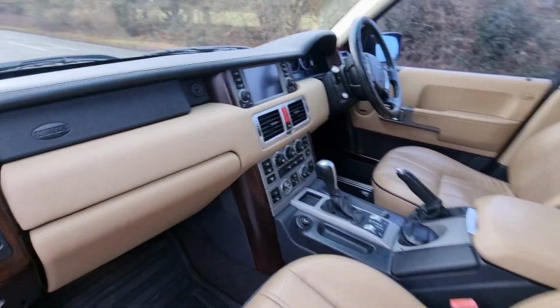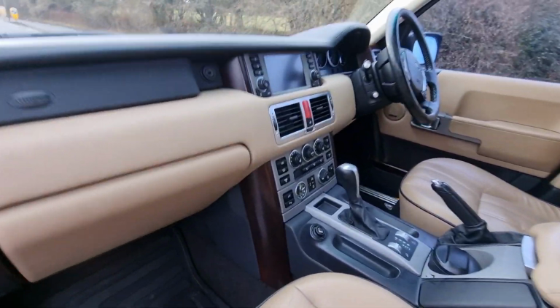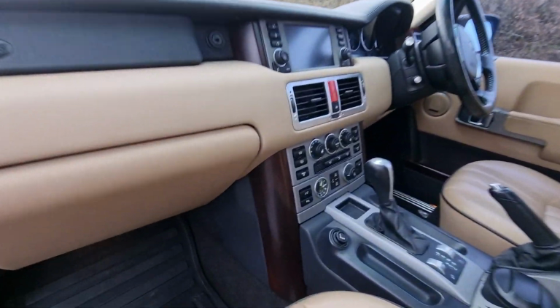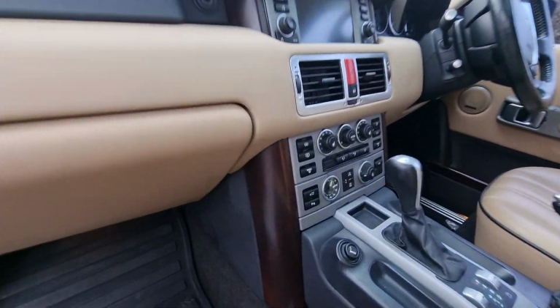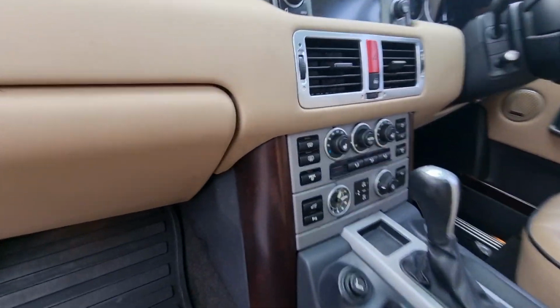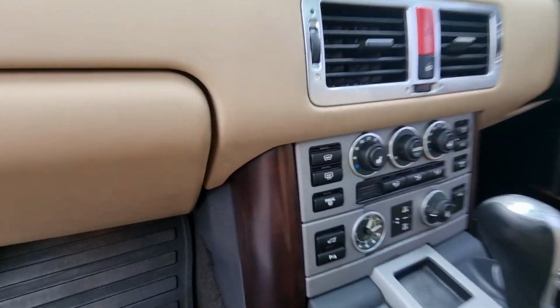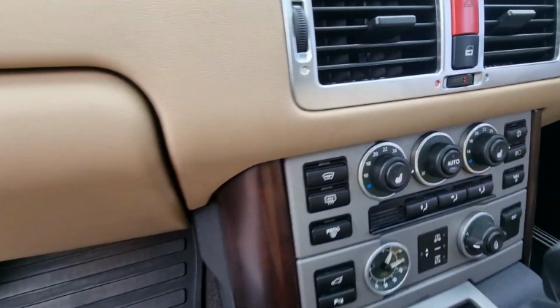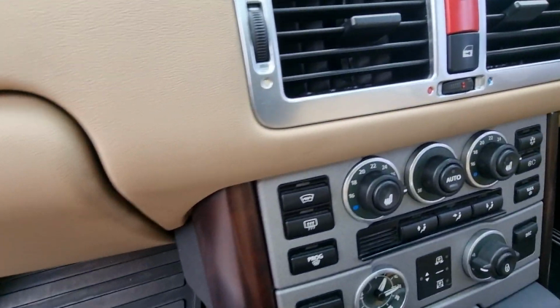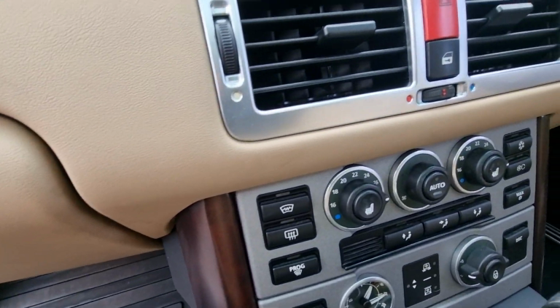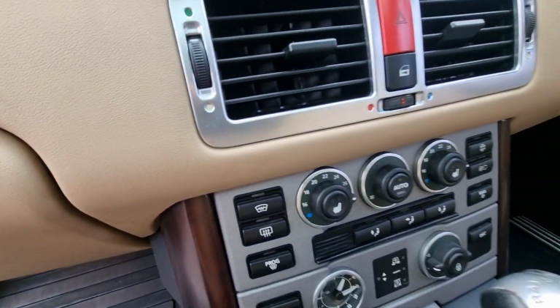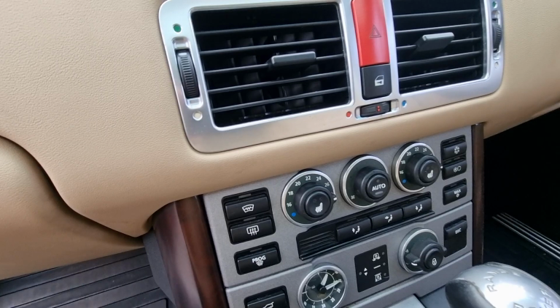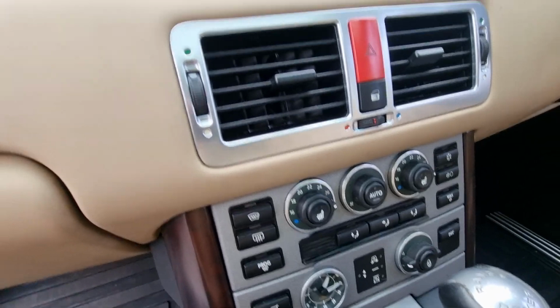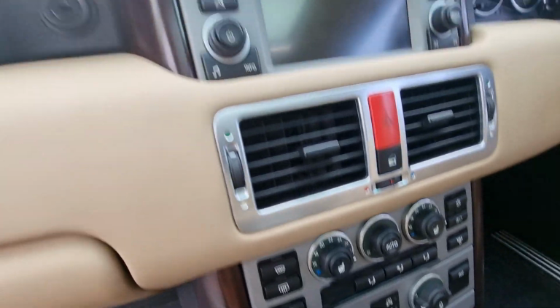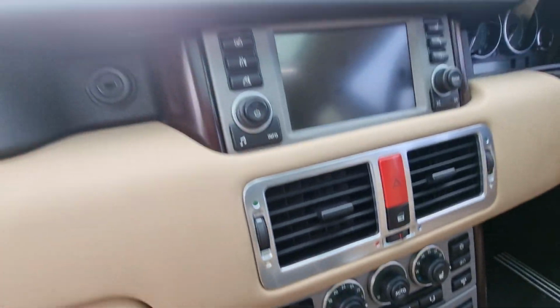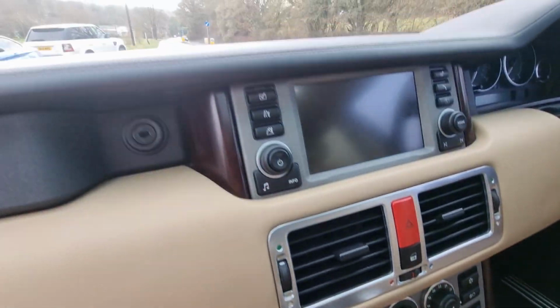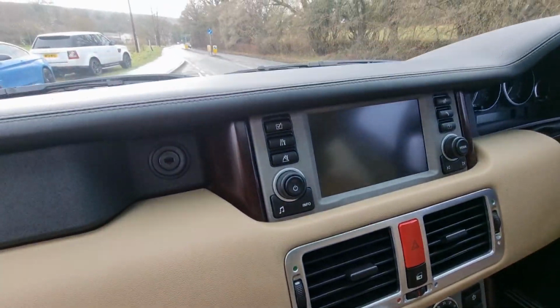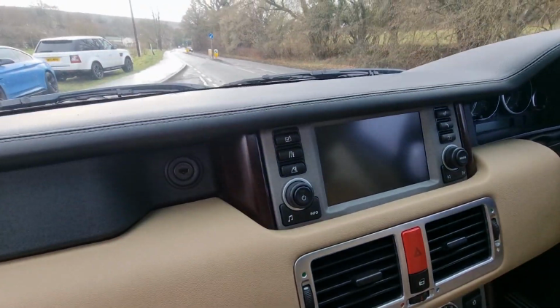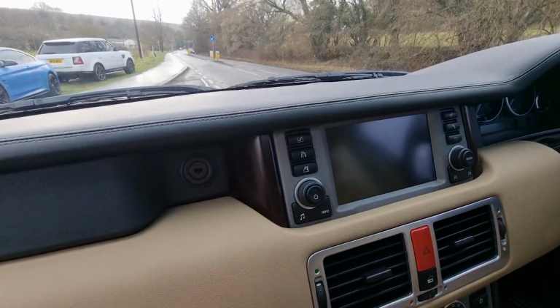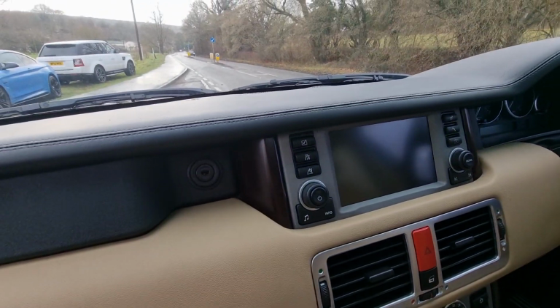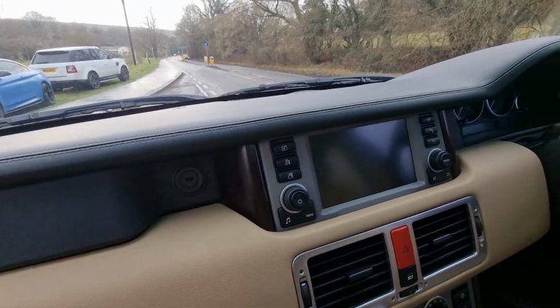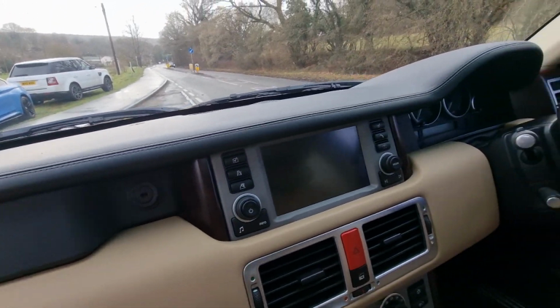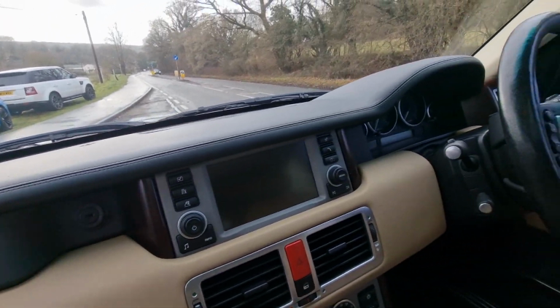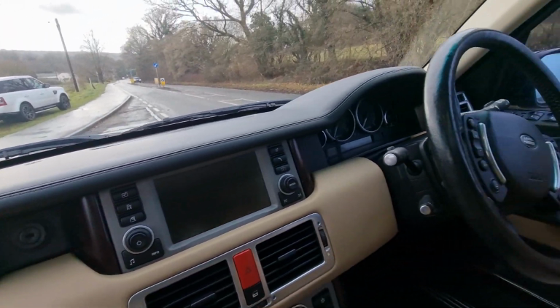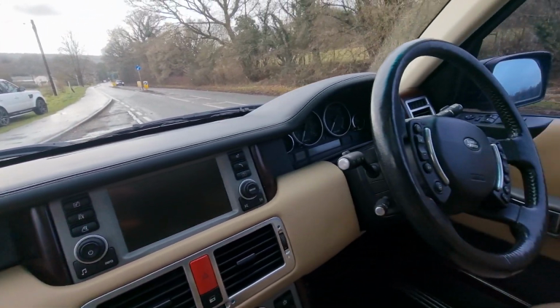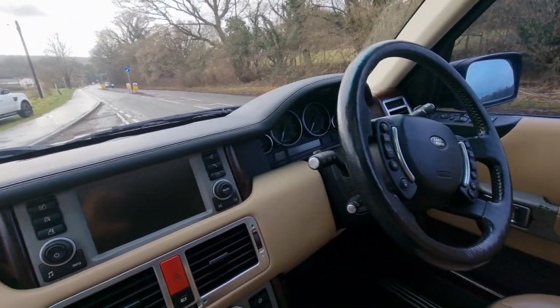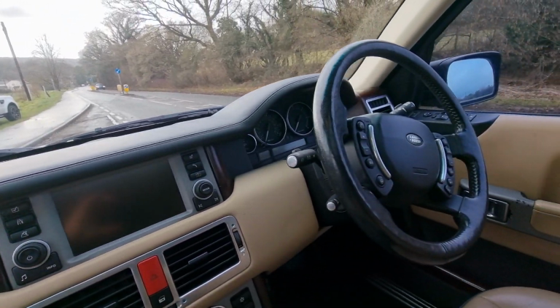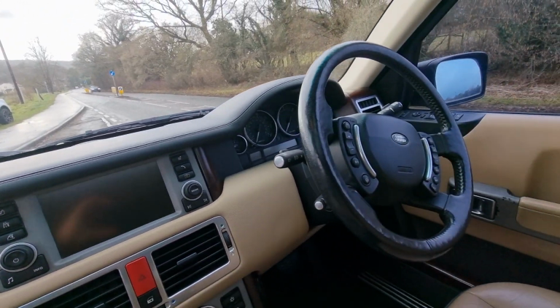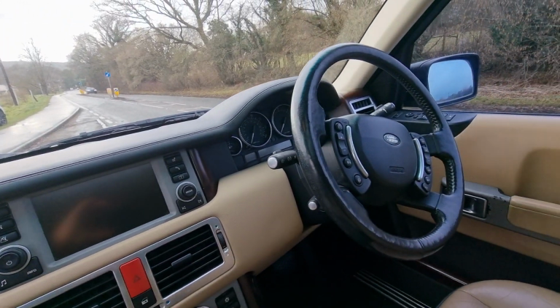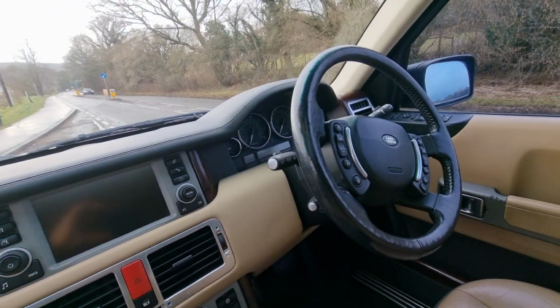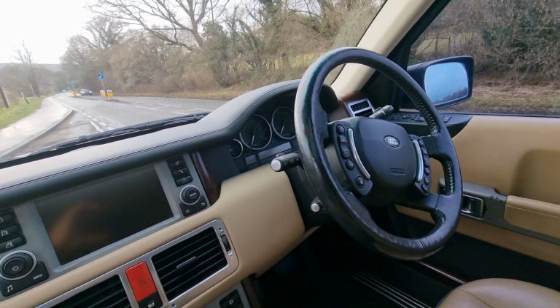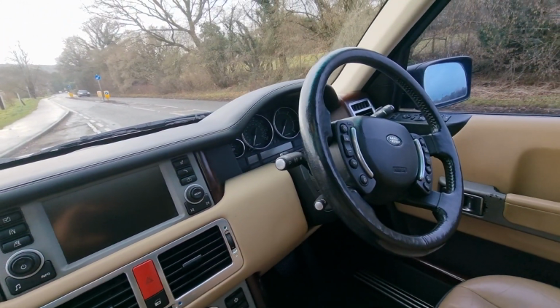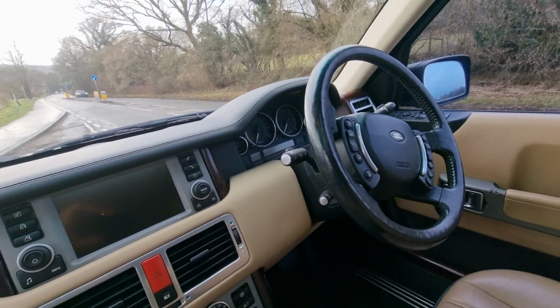As you can see, the heated seats there. Sat-nav, cruise control.